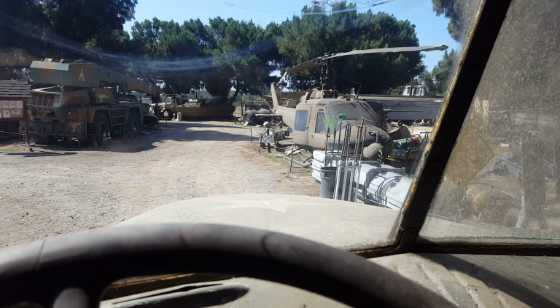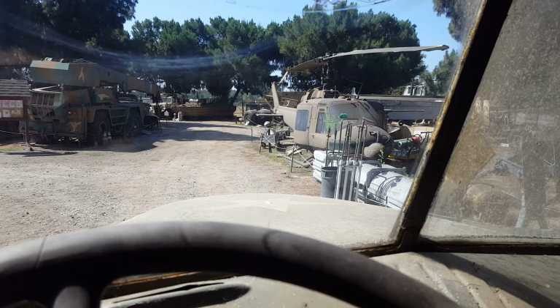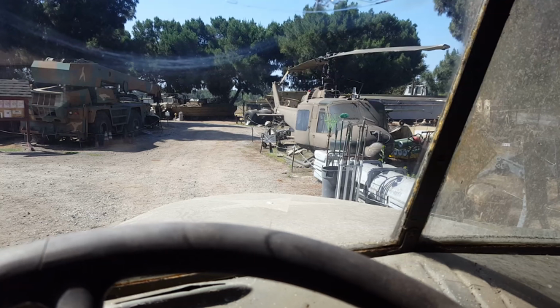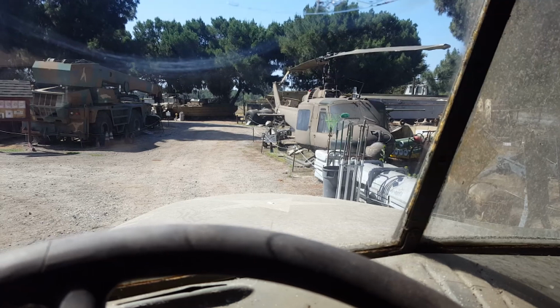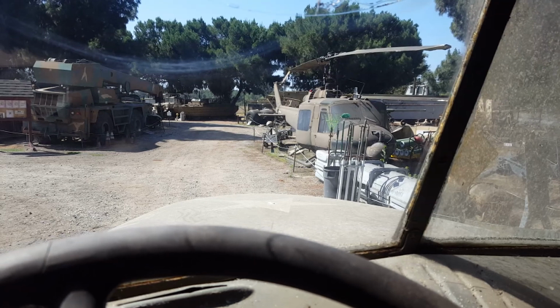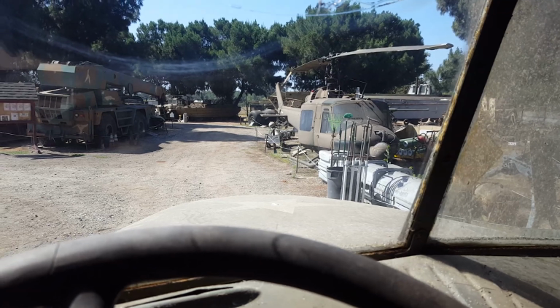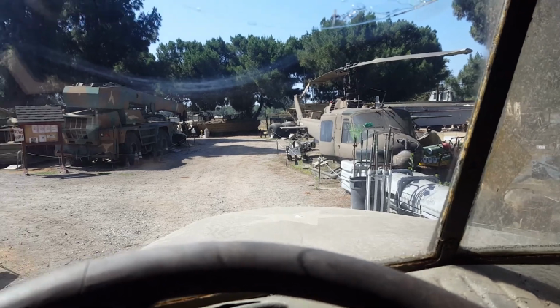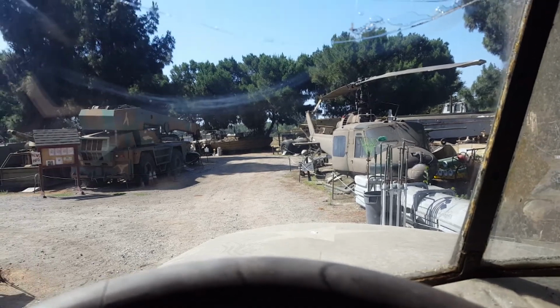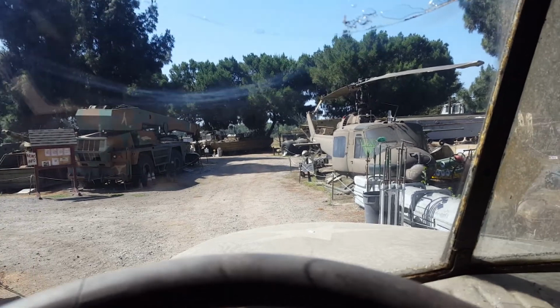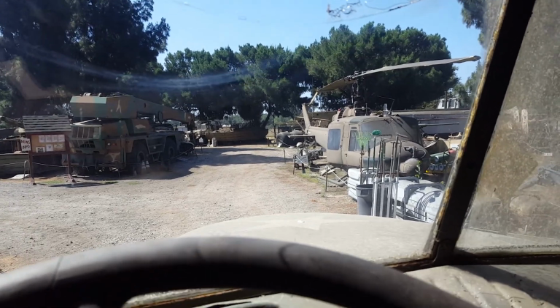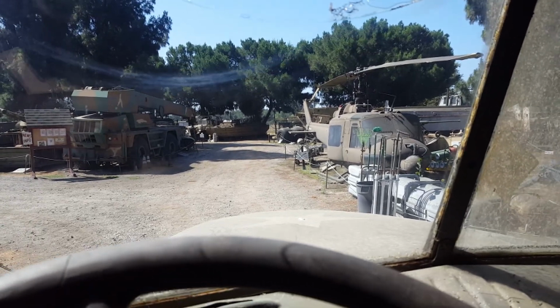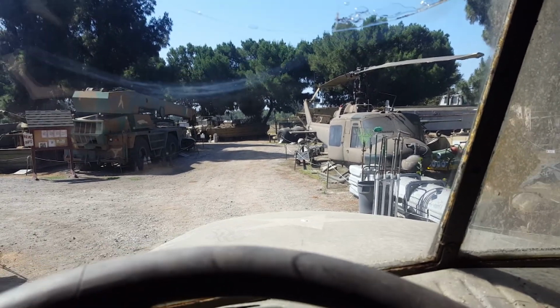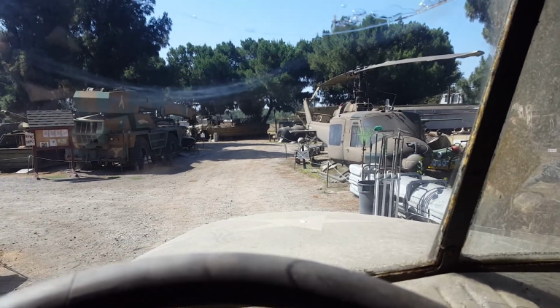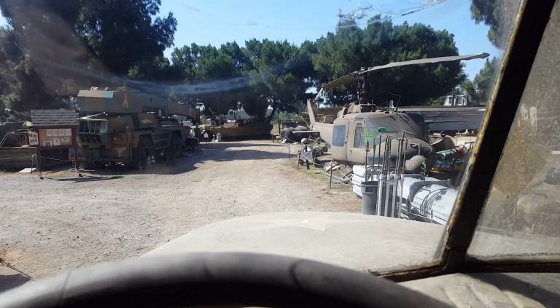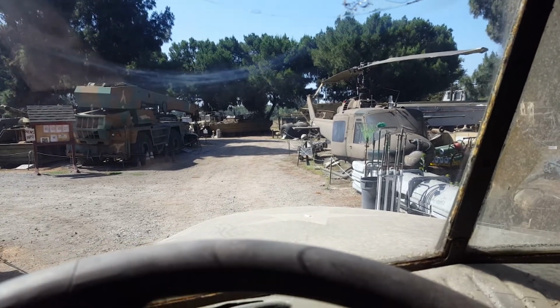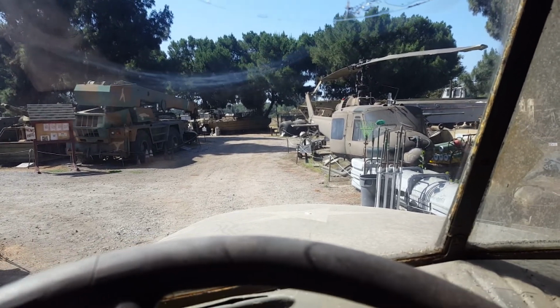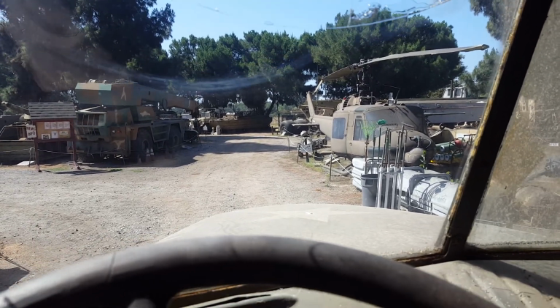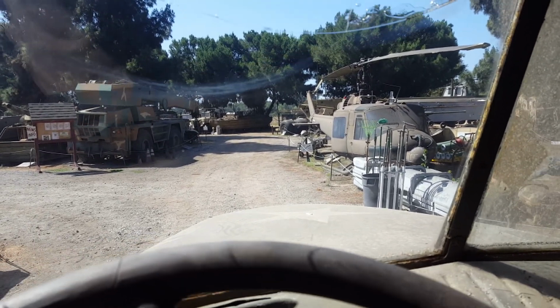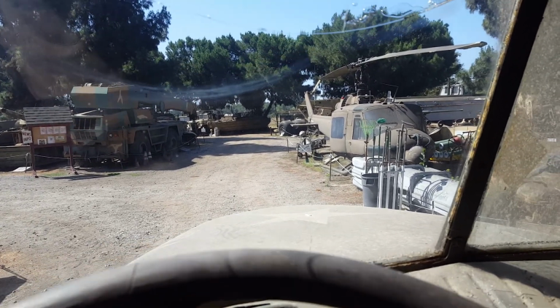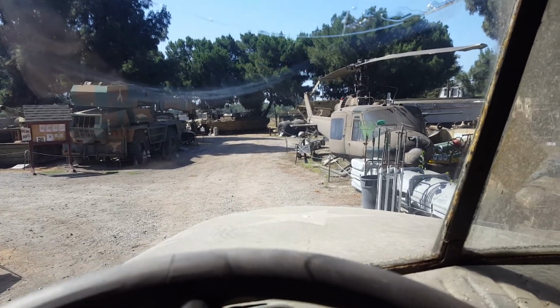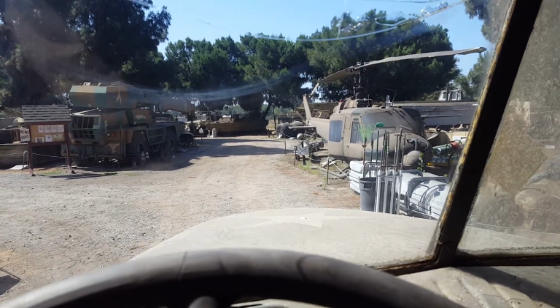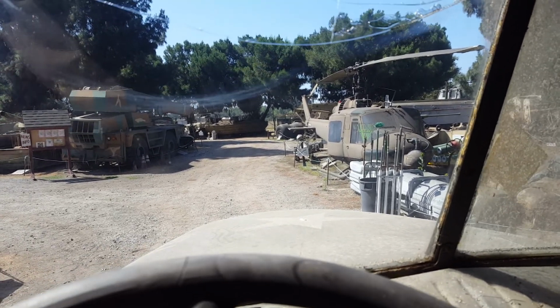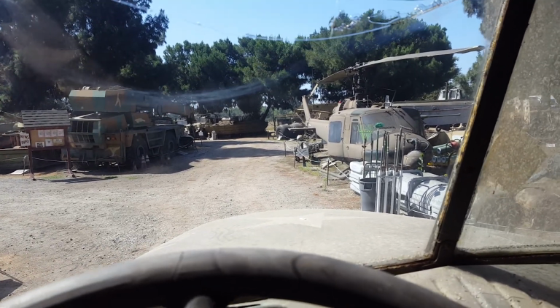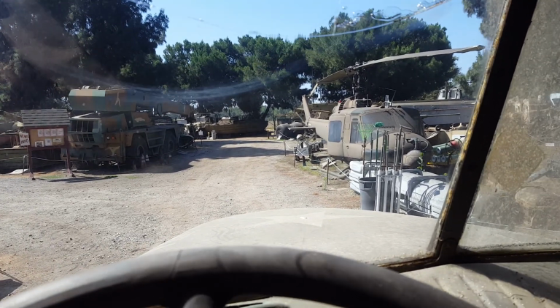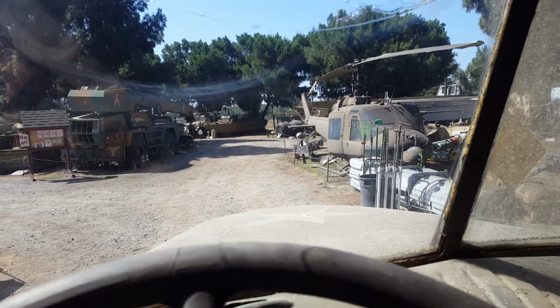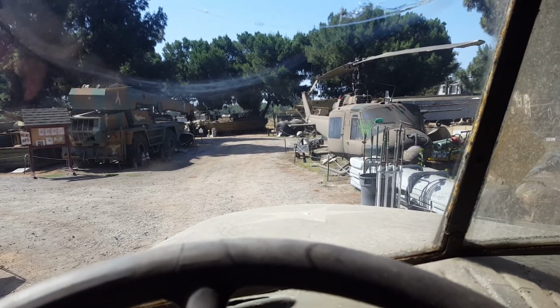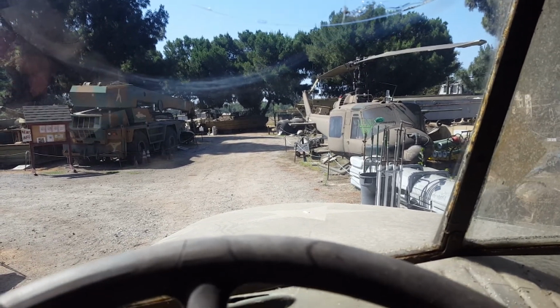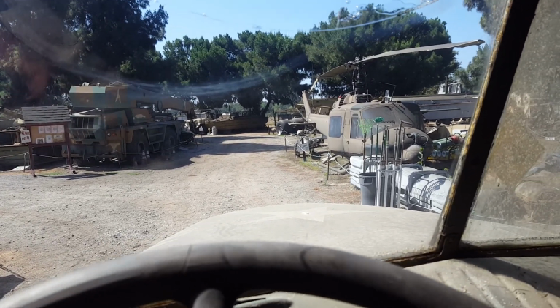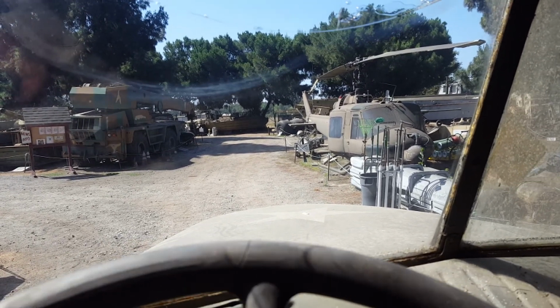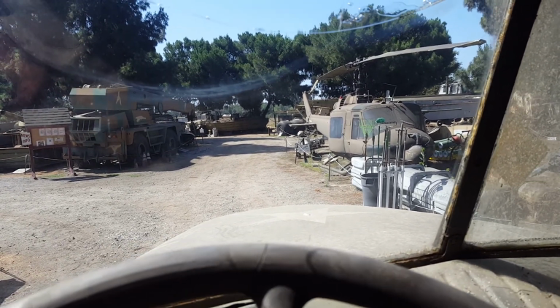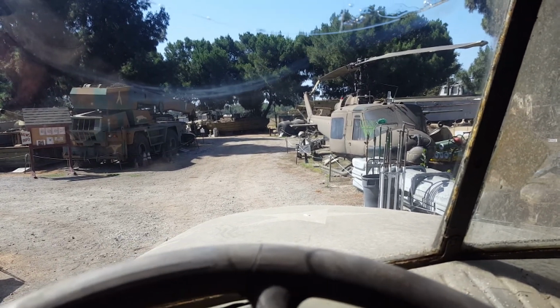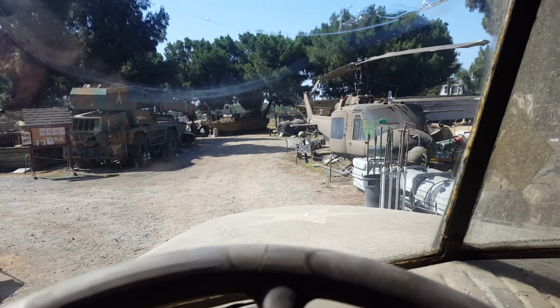View from inside the cab, early 40s Chevy one and a half ton.